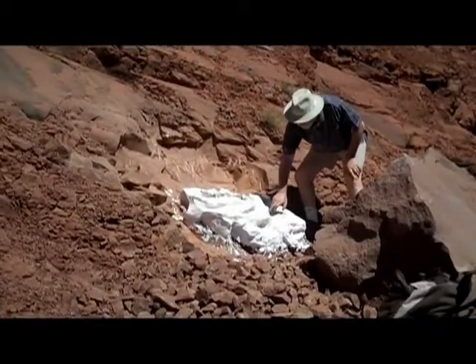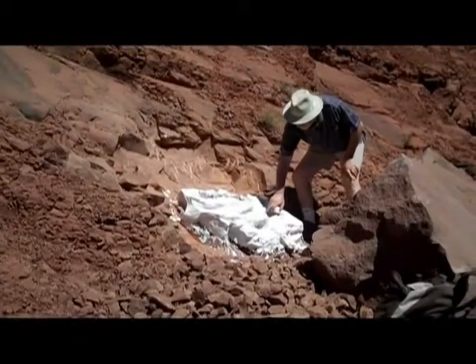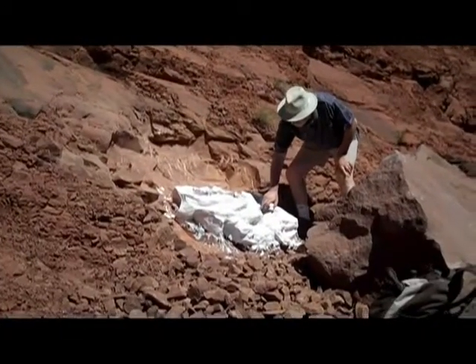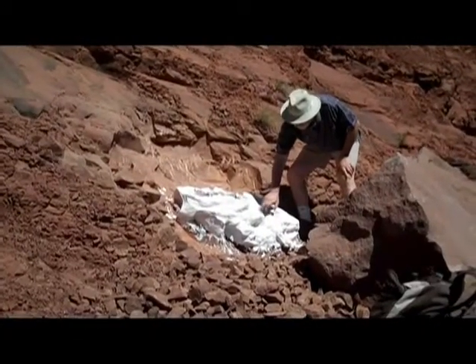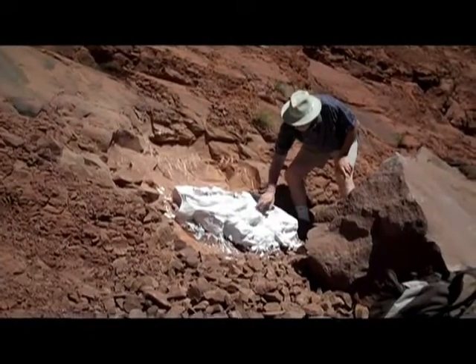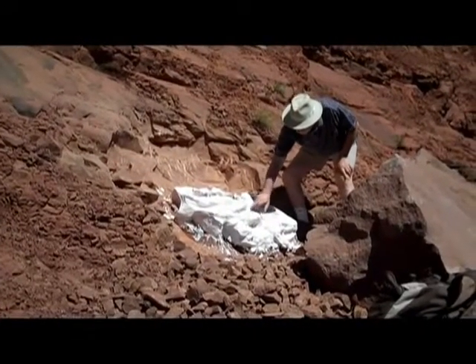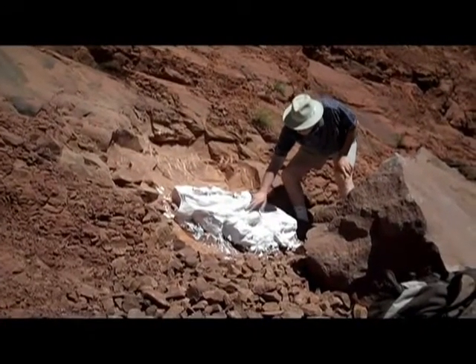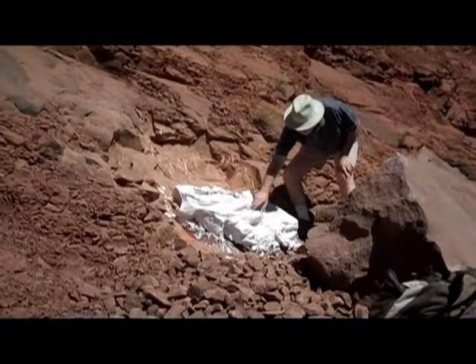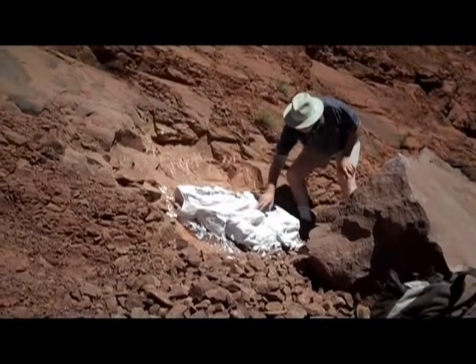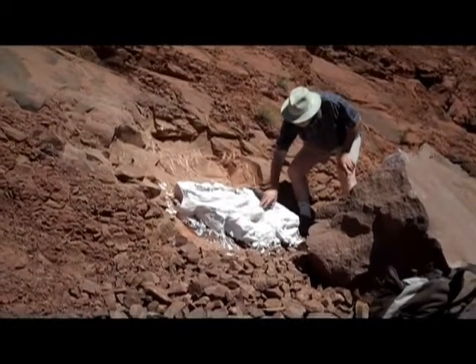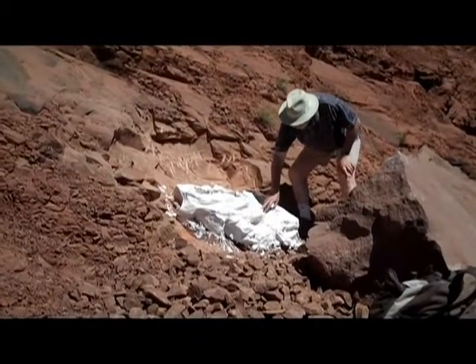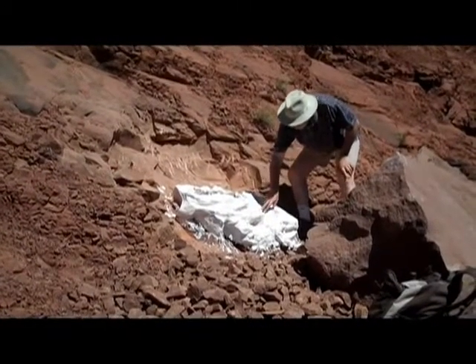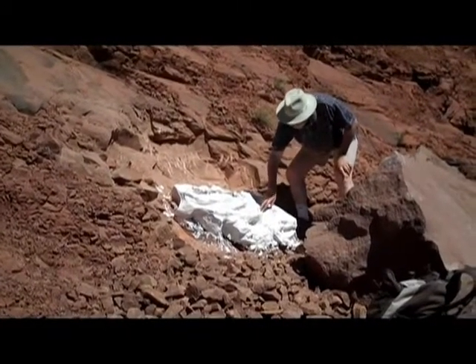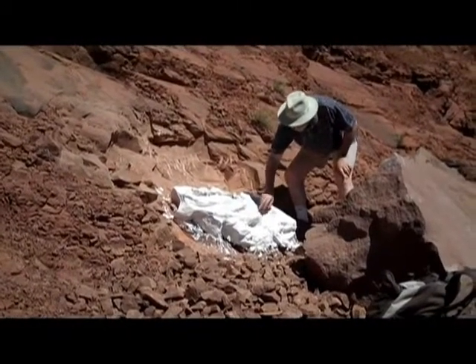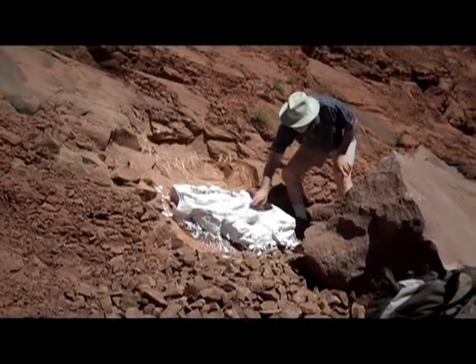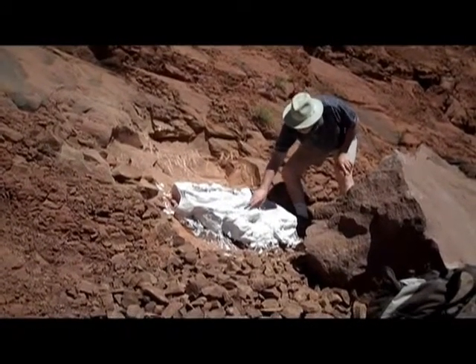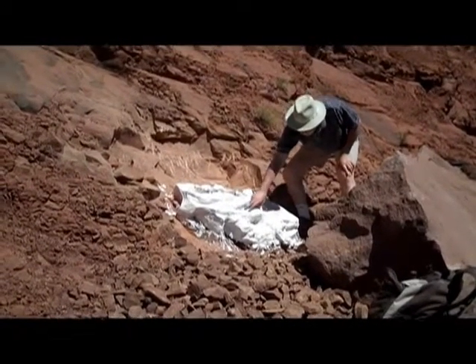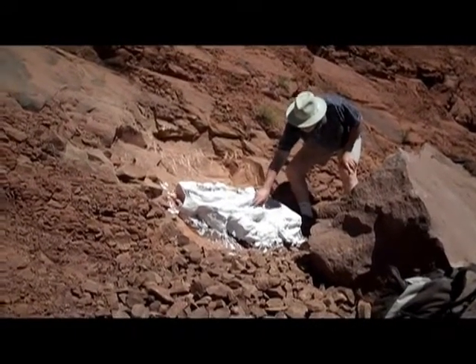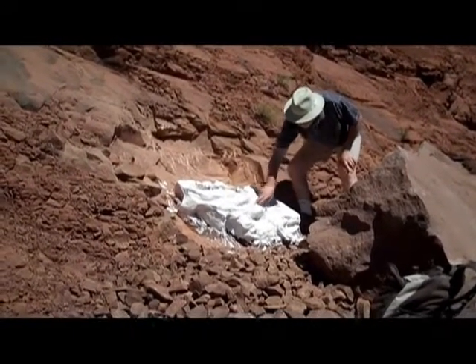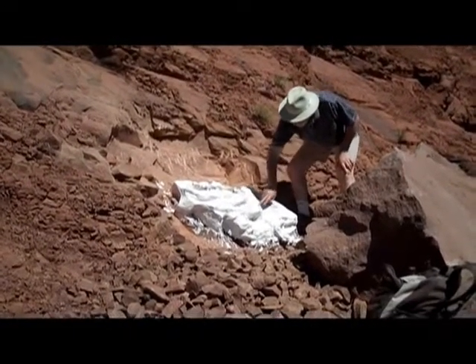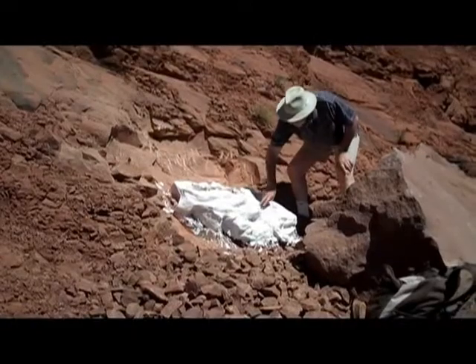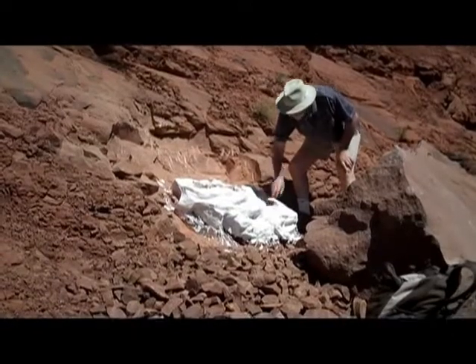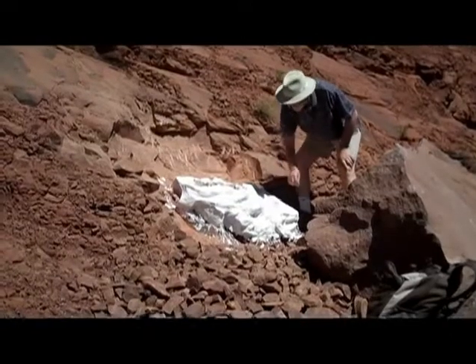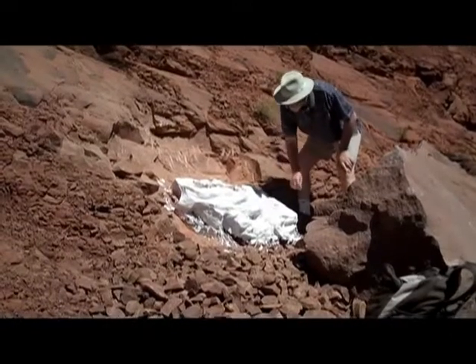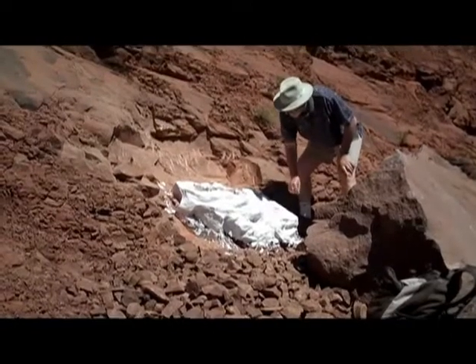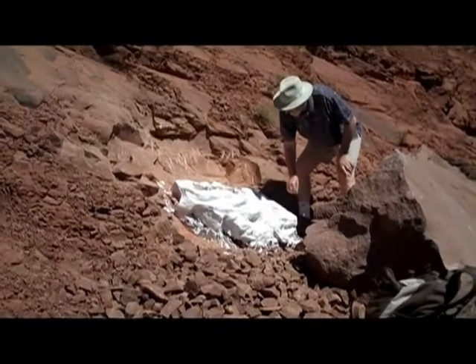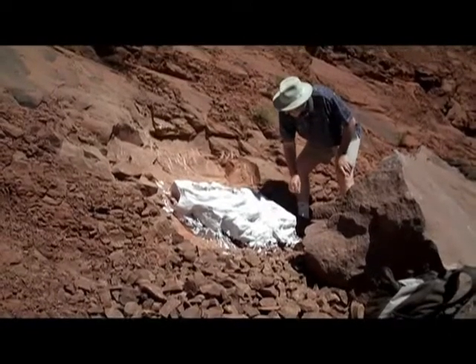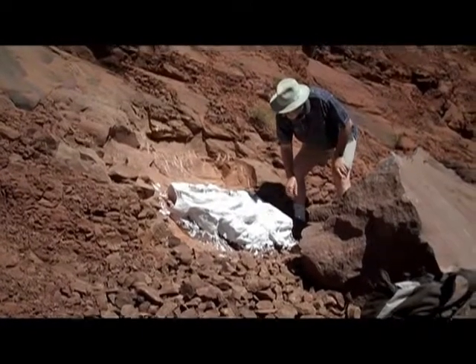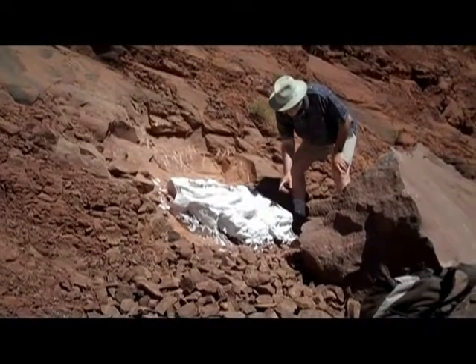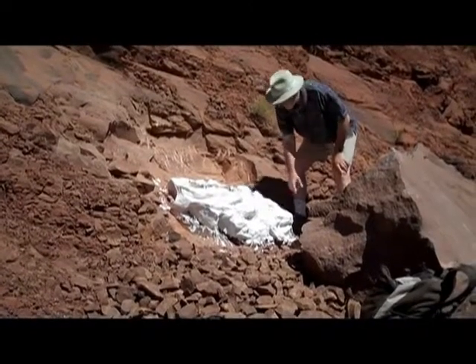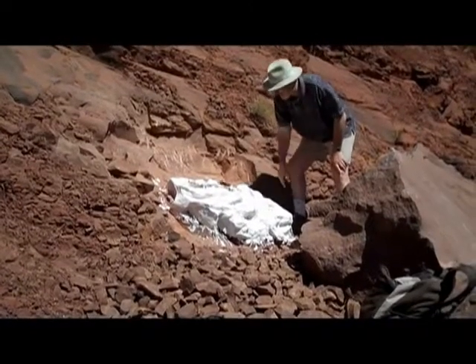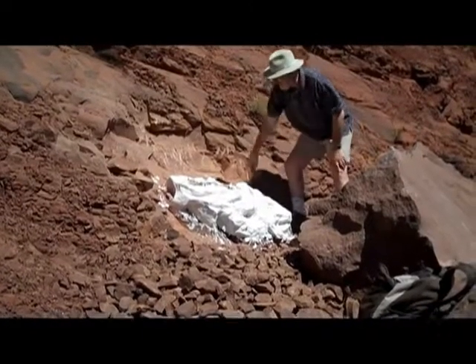So the eggs are located right in here. We'll be working it around.